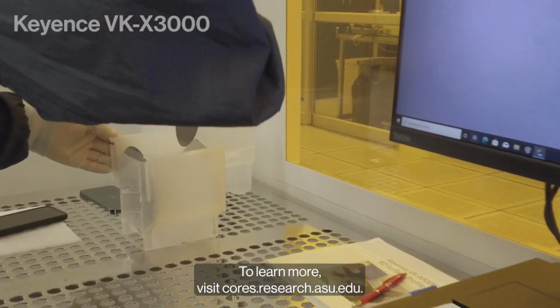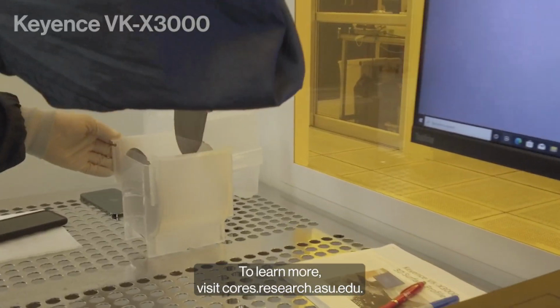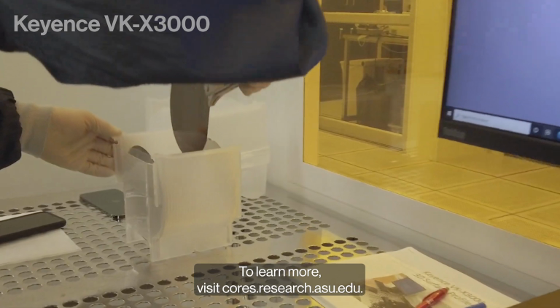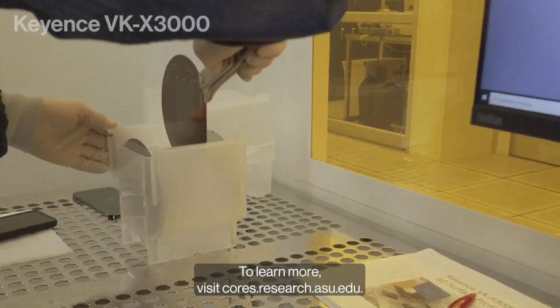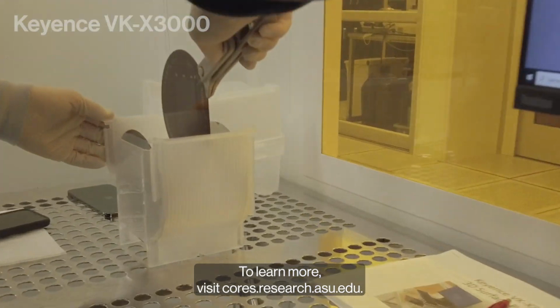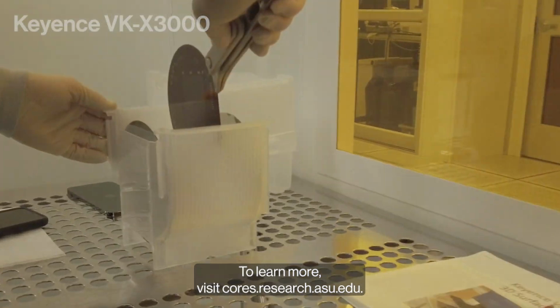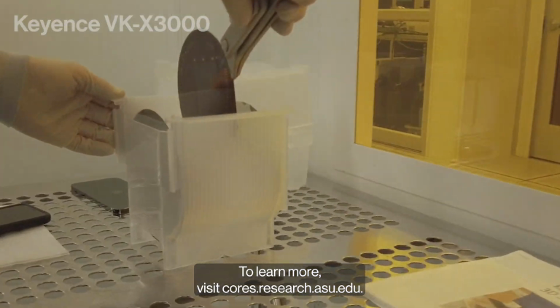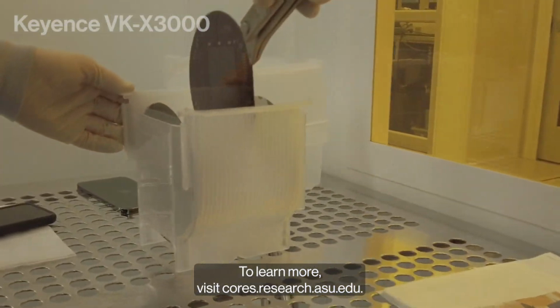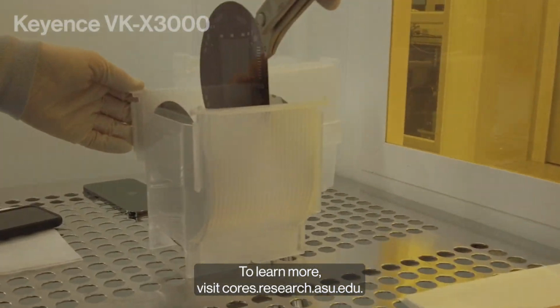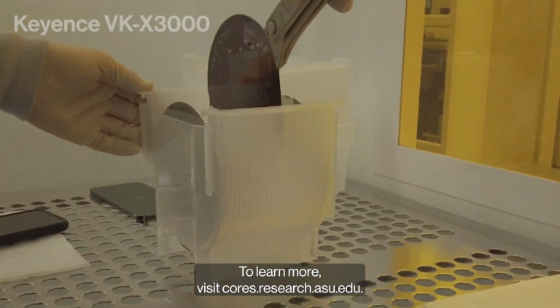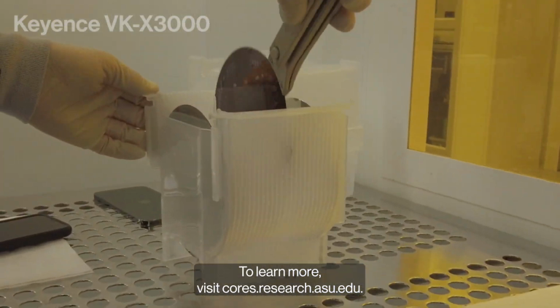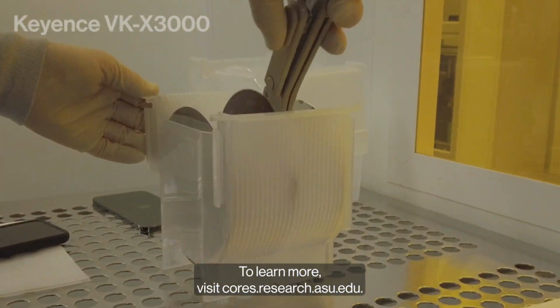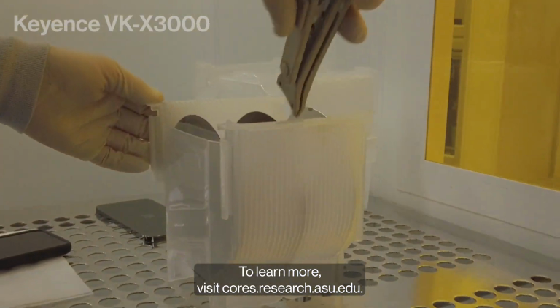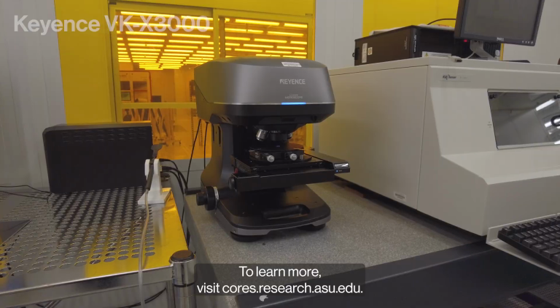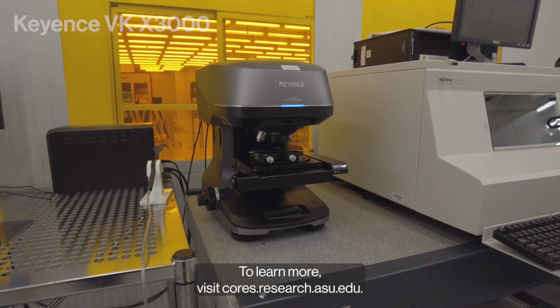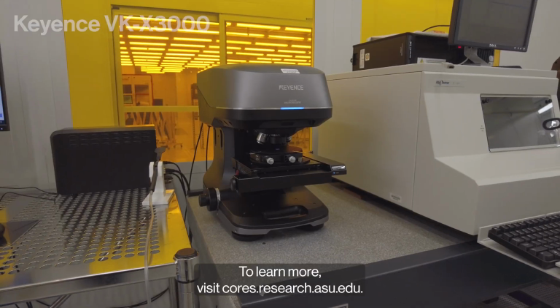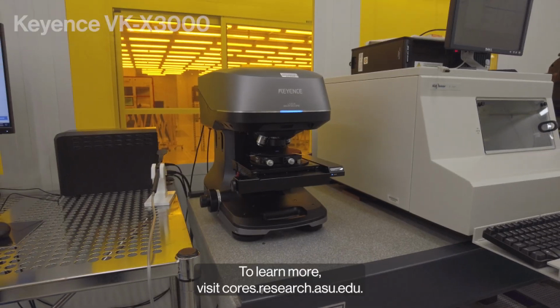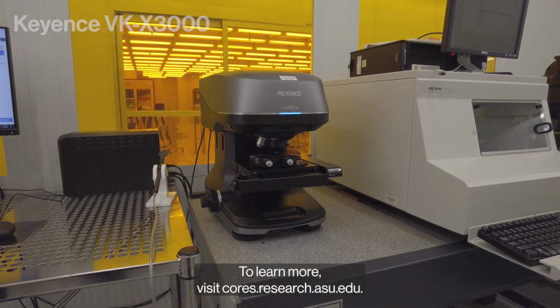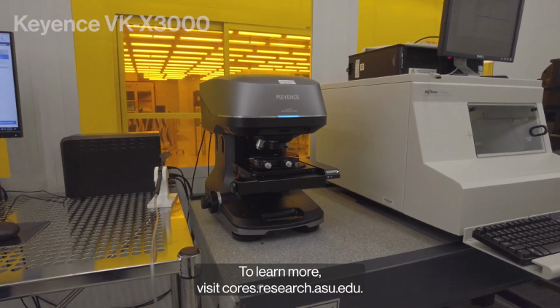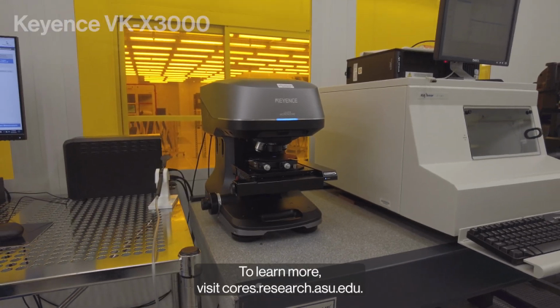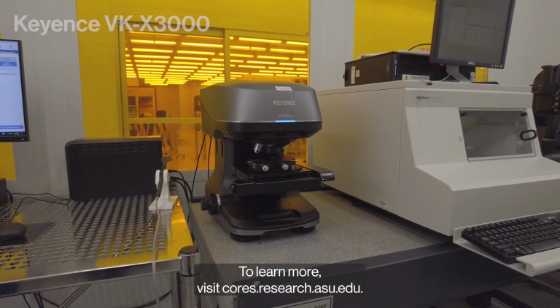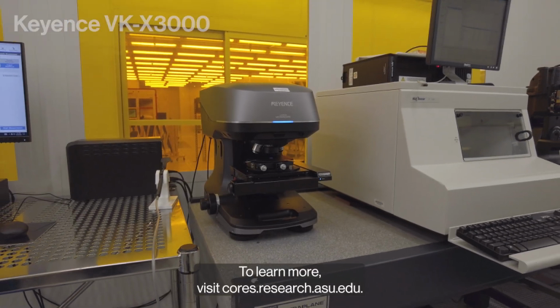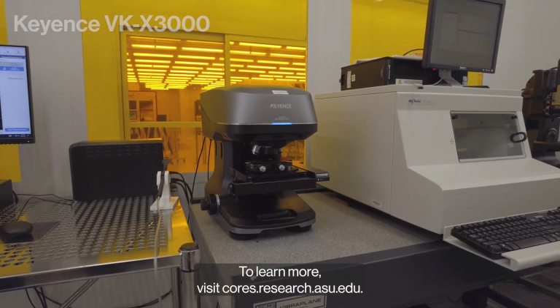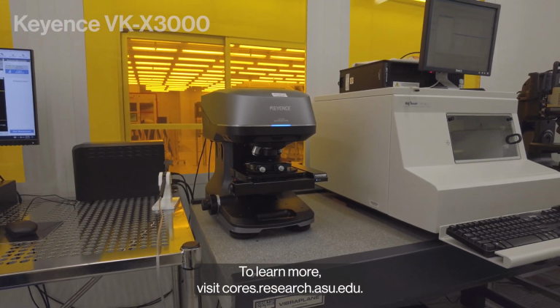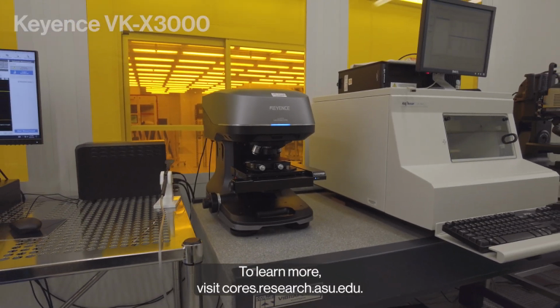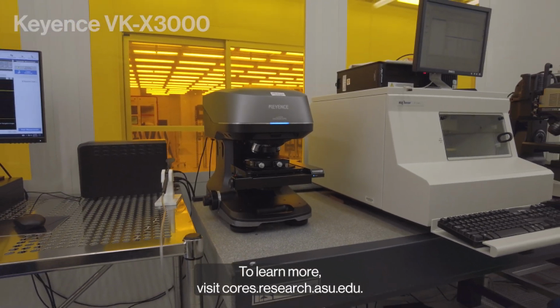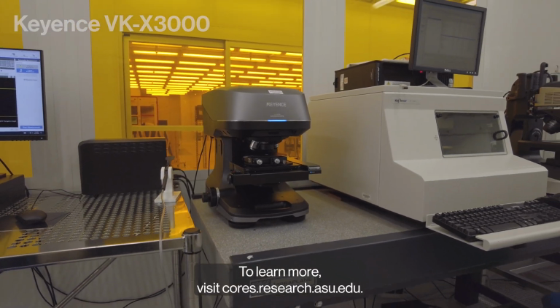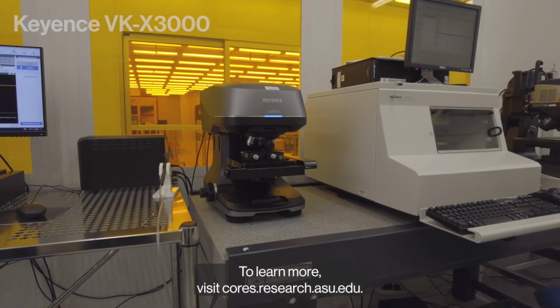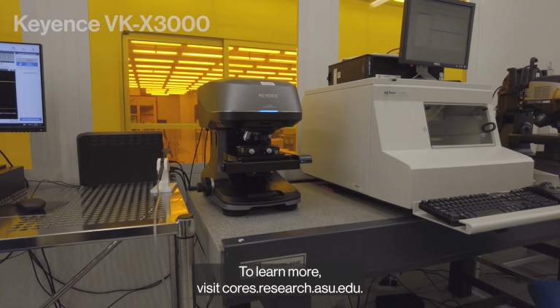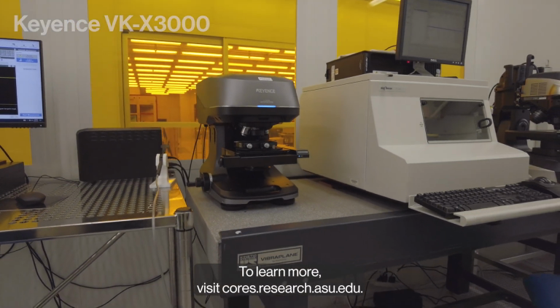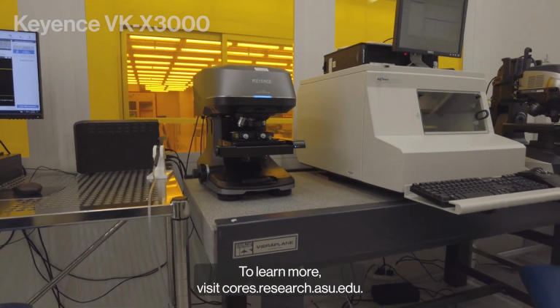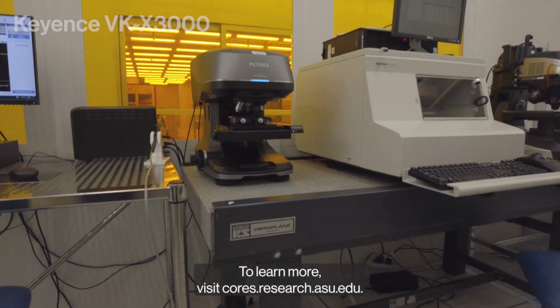To learn more, visit cores.research.asu.edu.